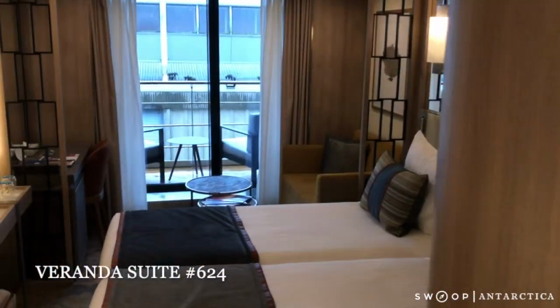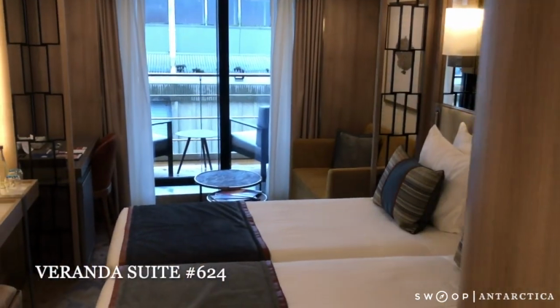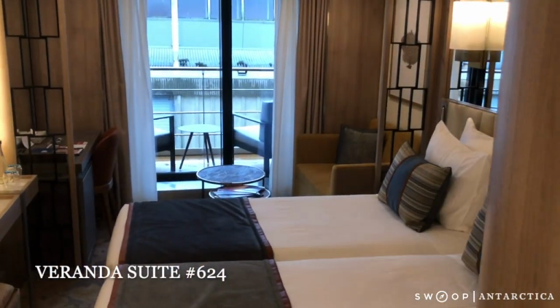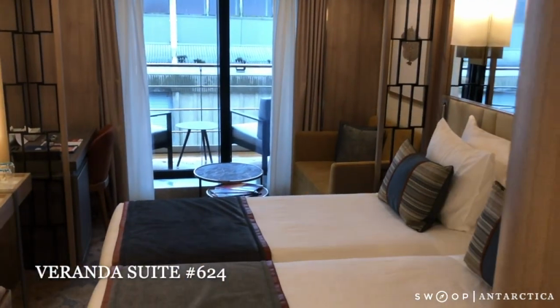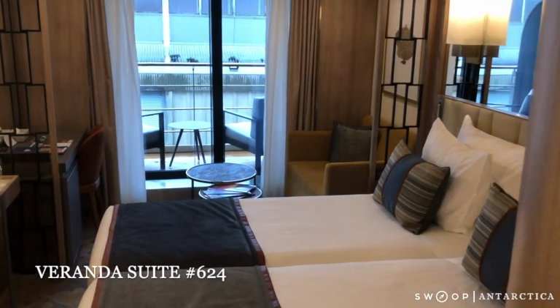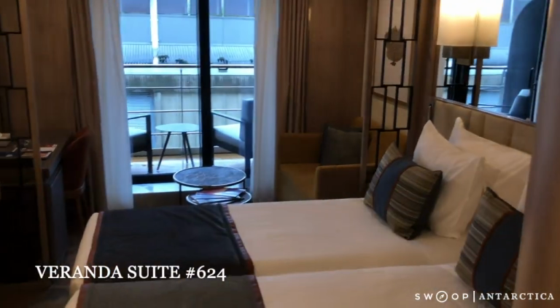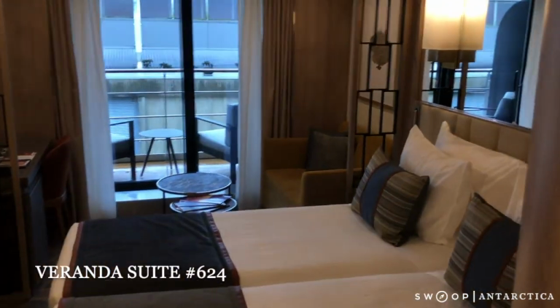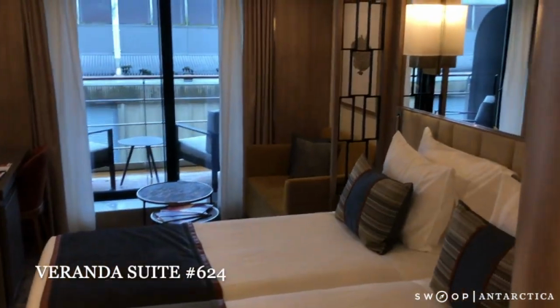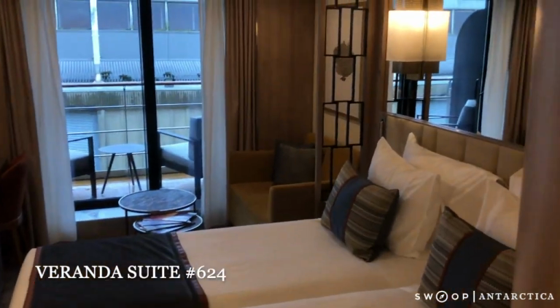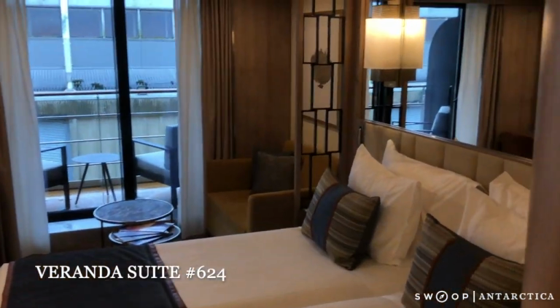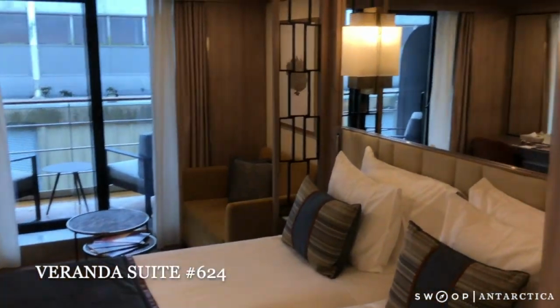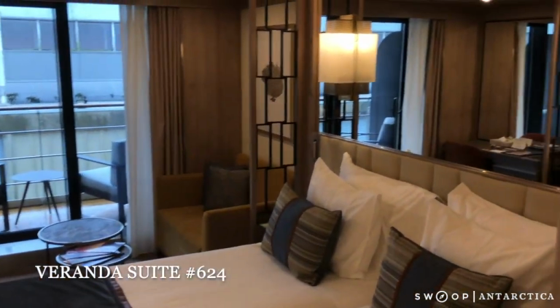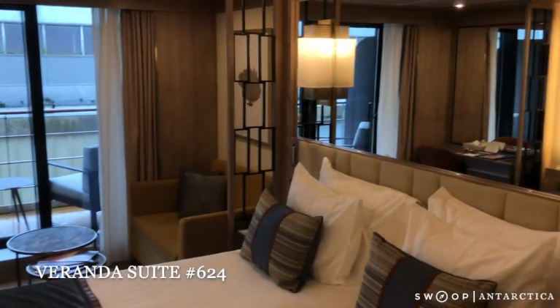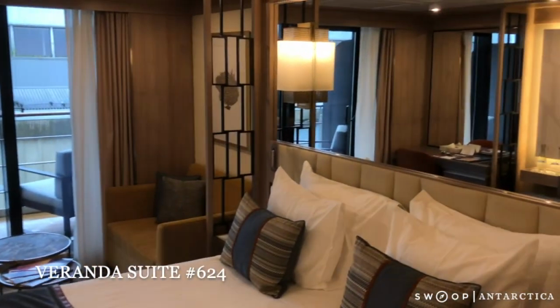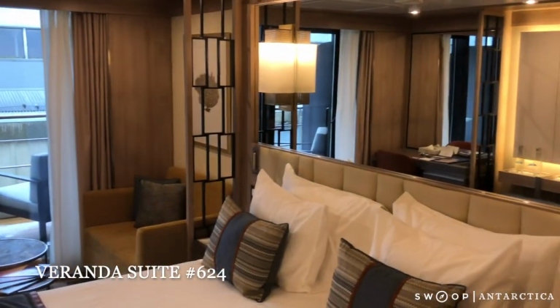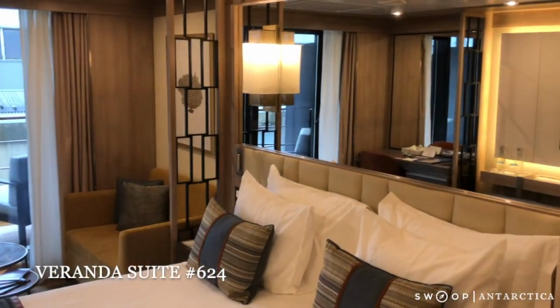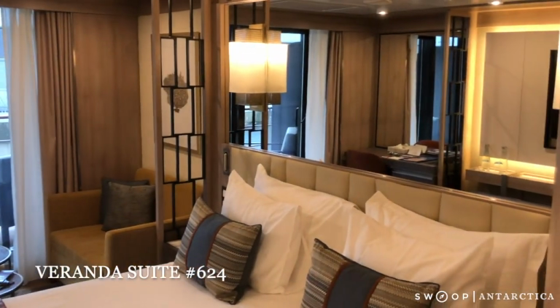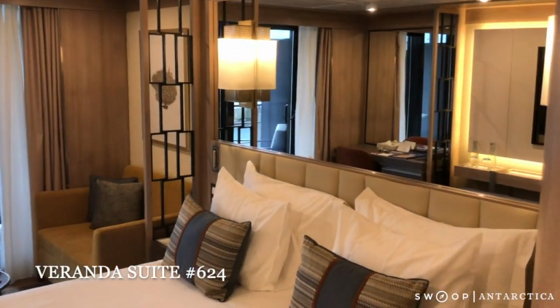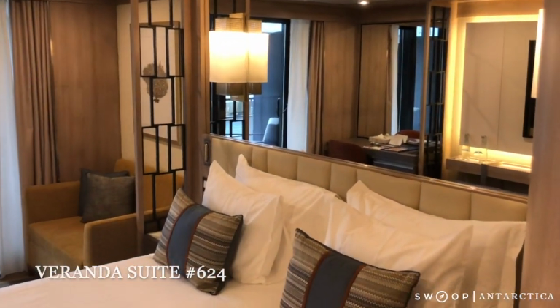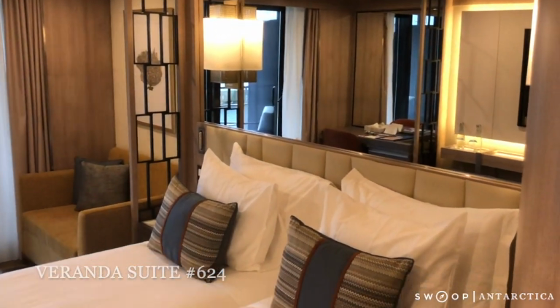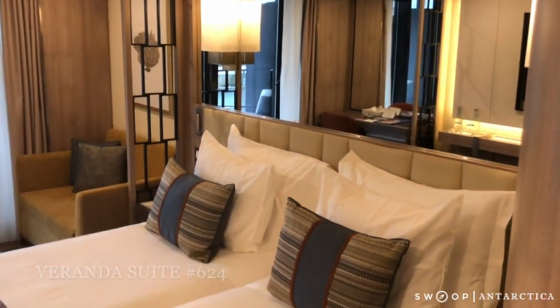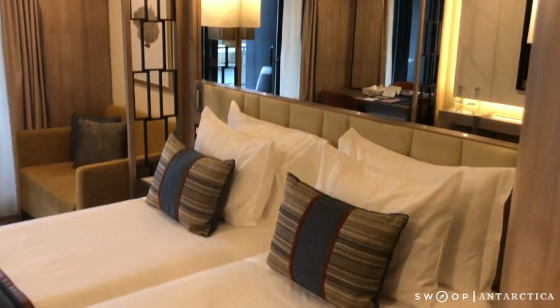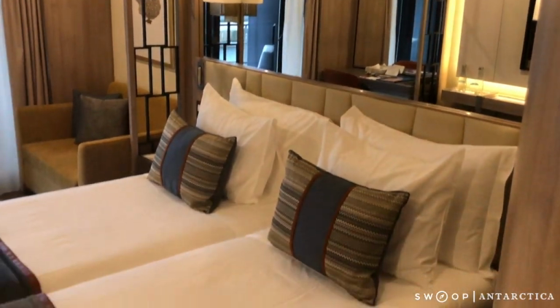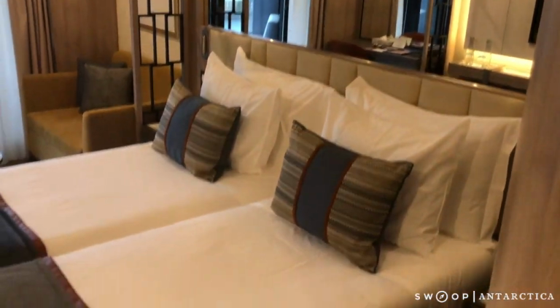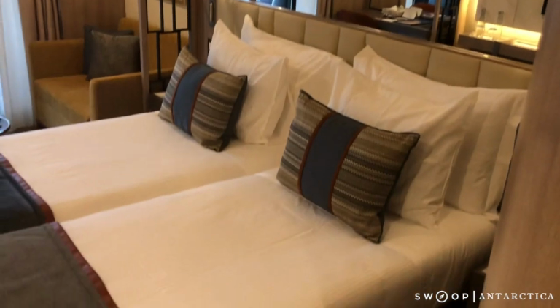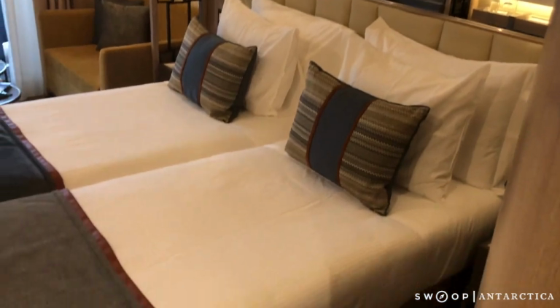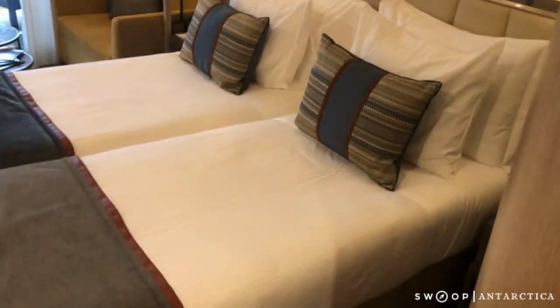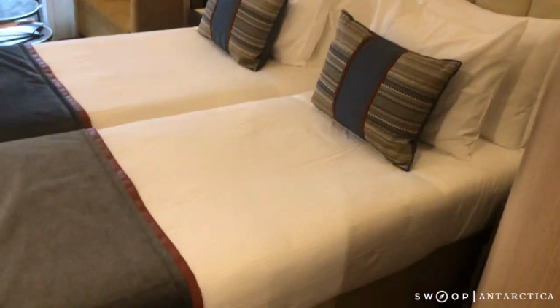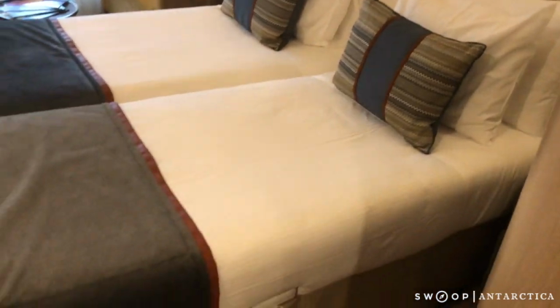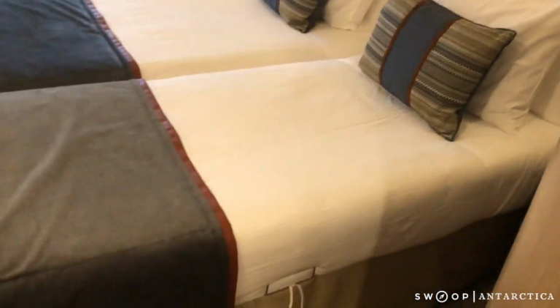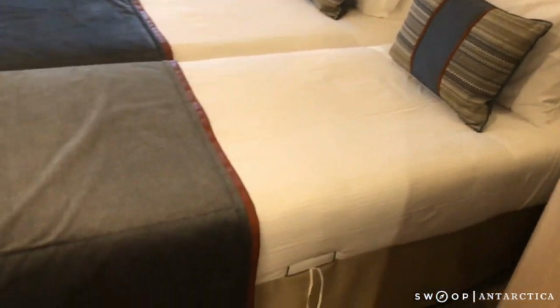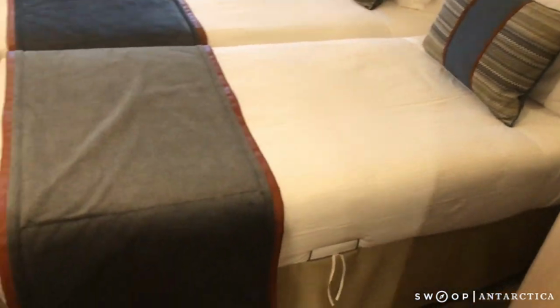This is the veranda suite. The beds in here can either be made up as two single beds or one double.